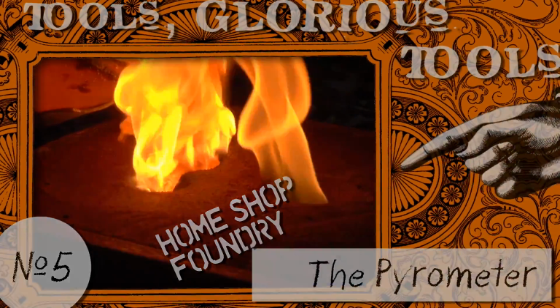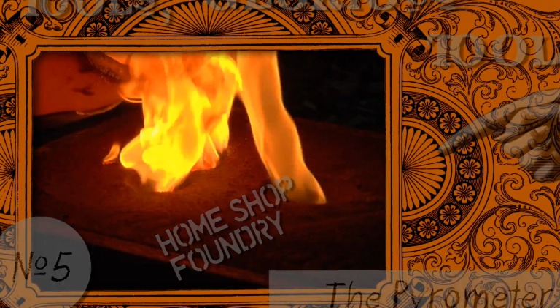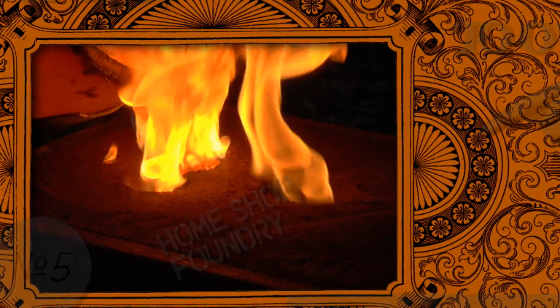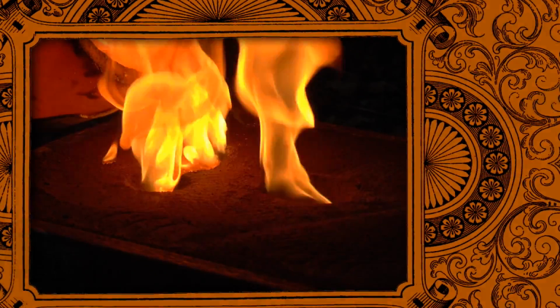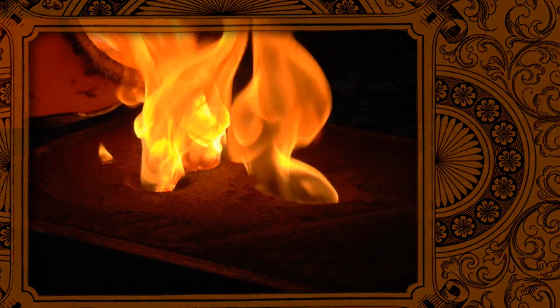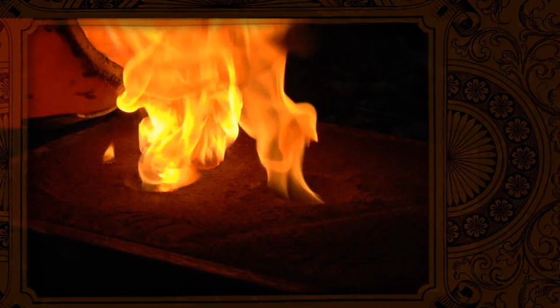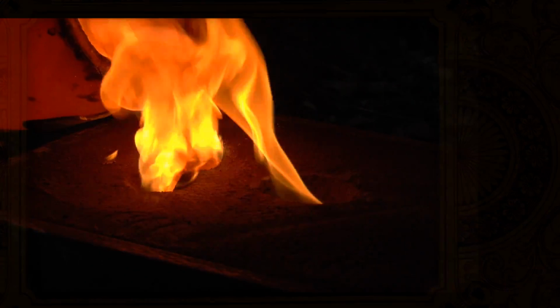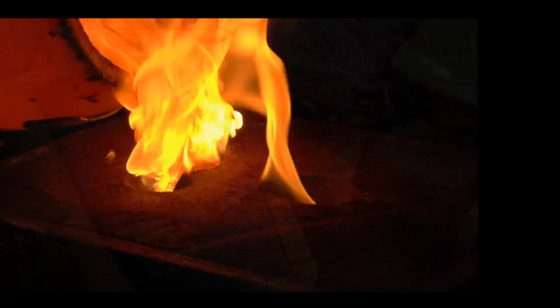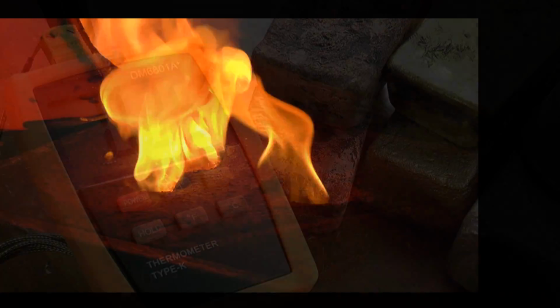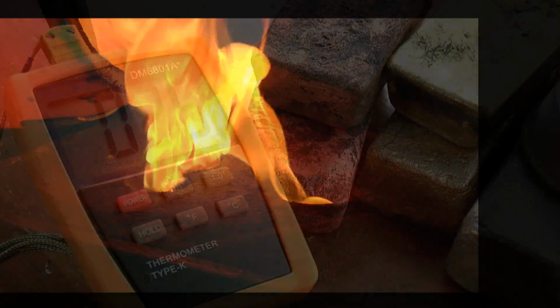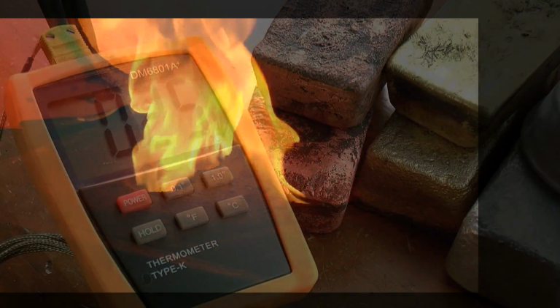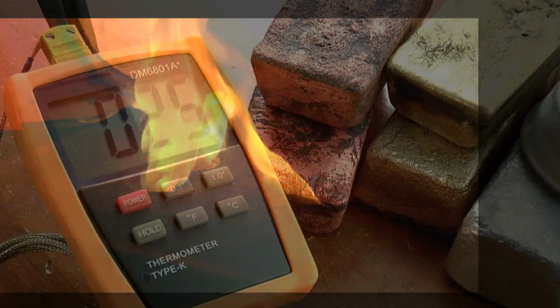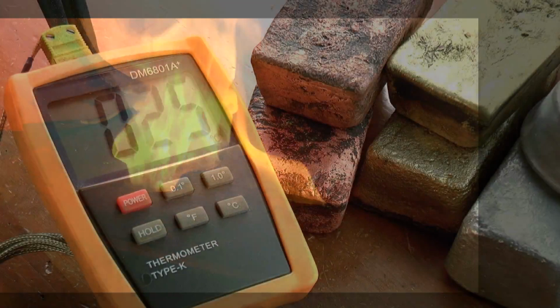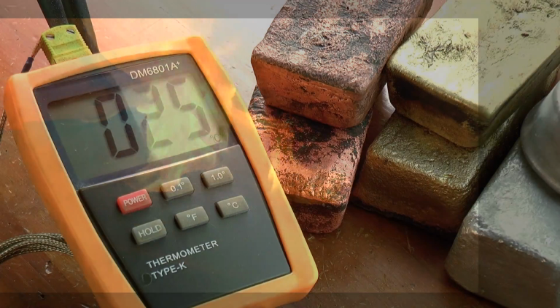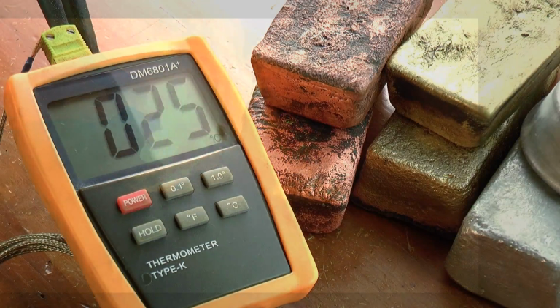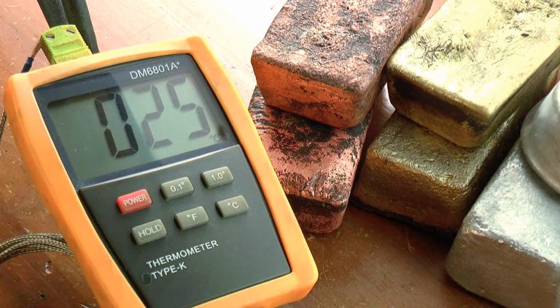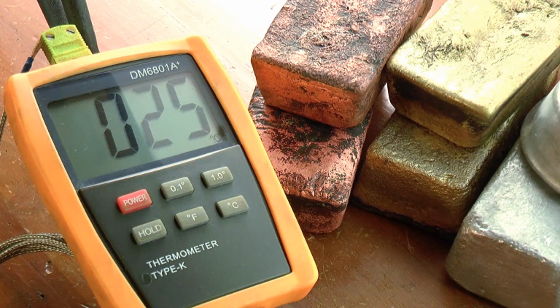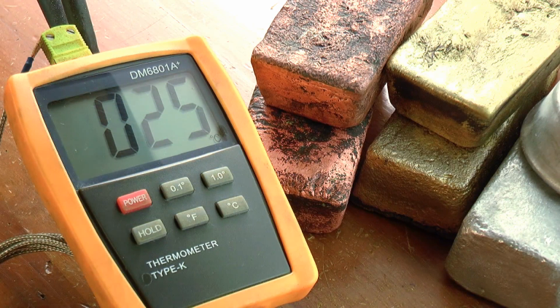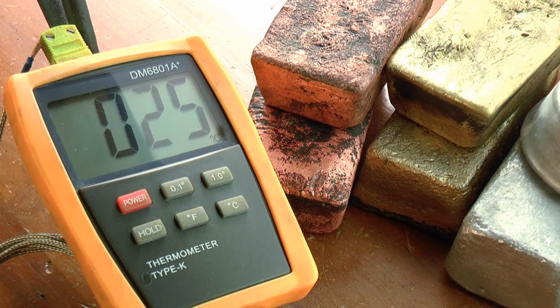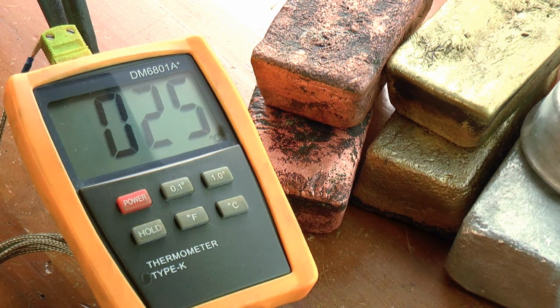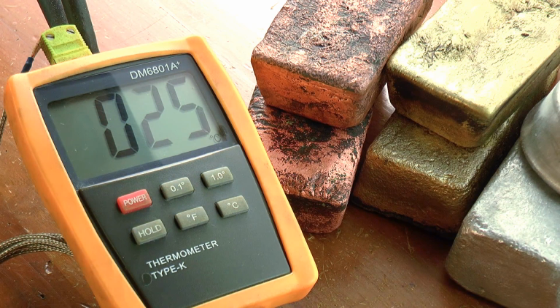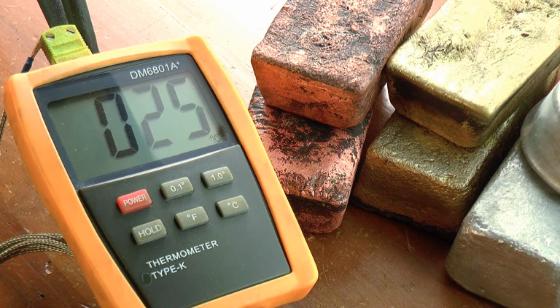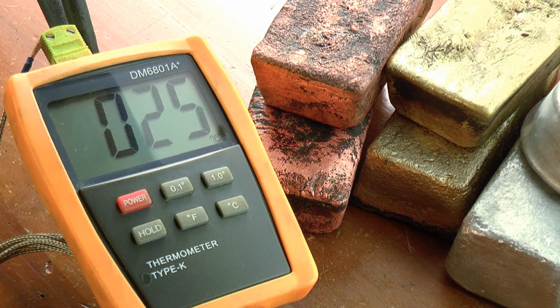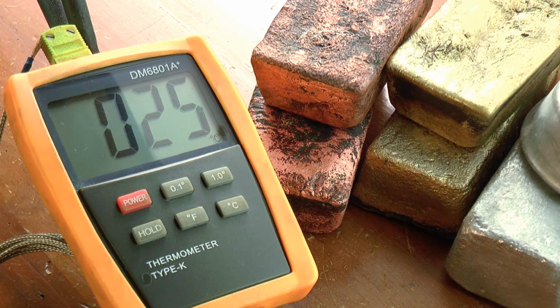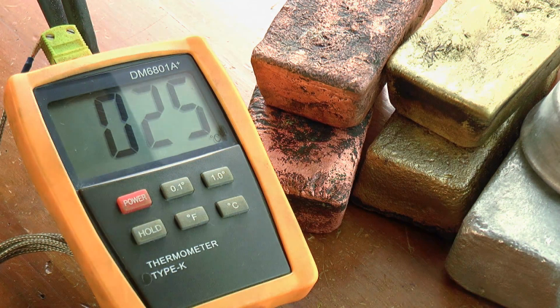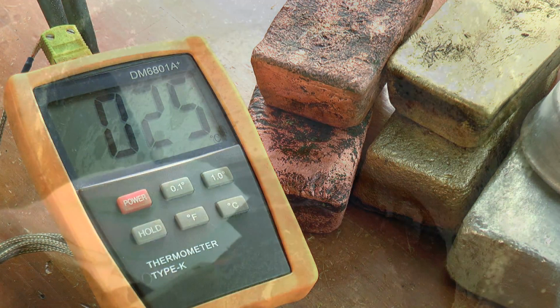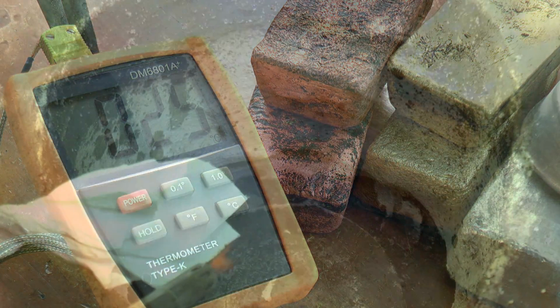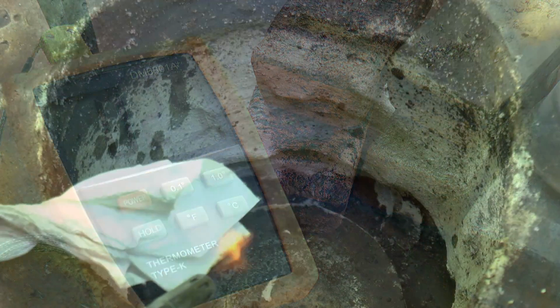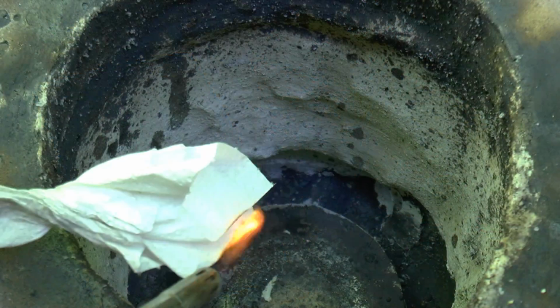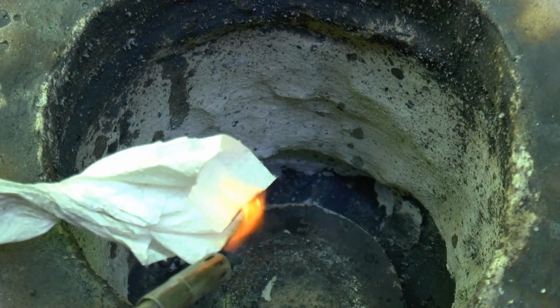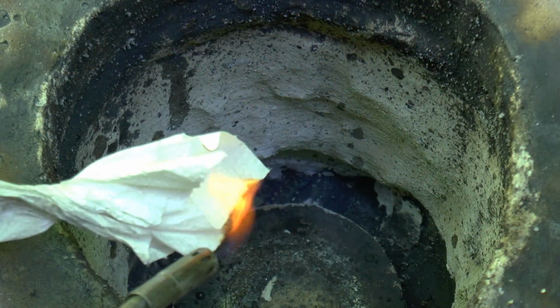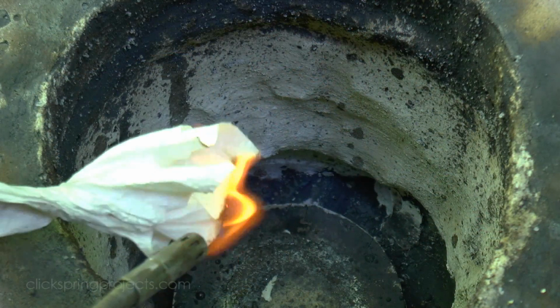G'day, Chris here, and welcome back to Clickspring. One of the tools that I've come to realise is quite important for a home foundry is a decent pyrometer.